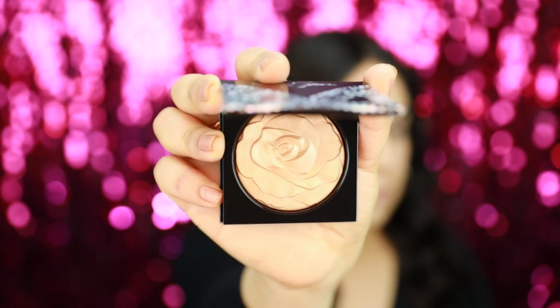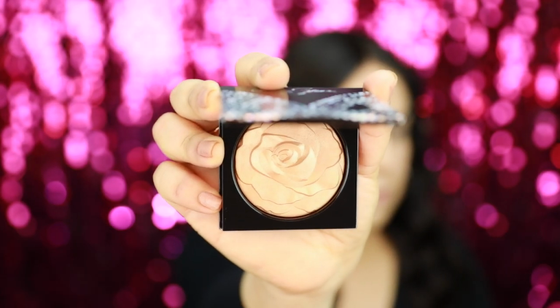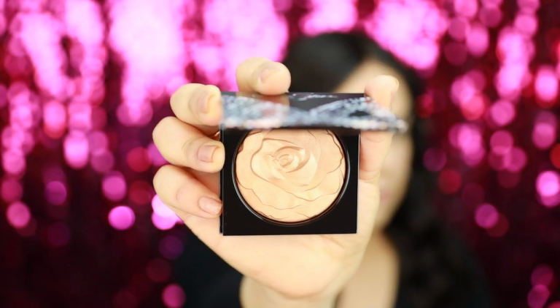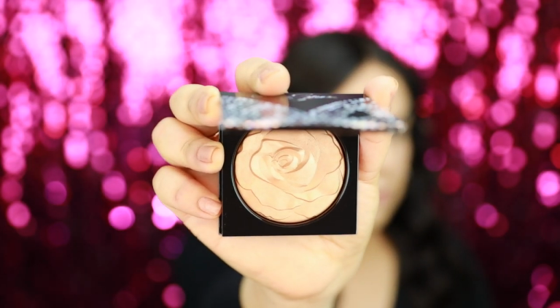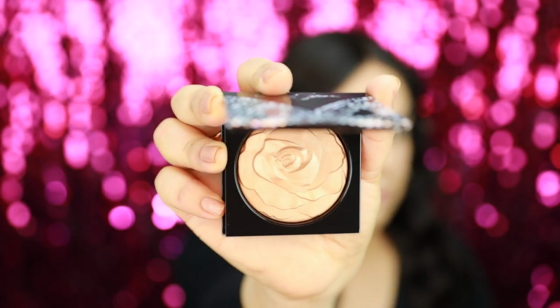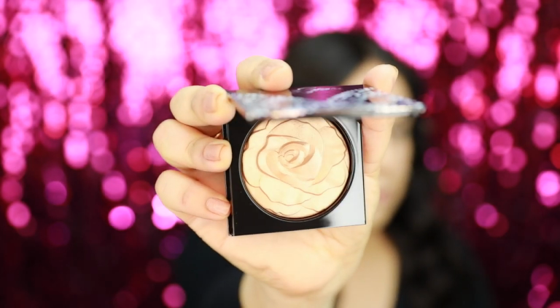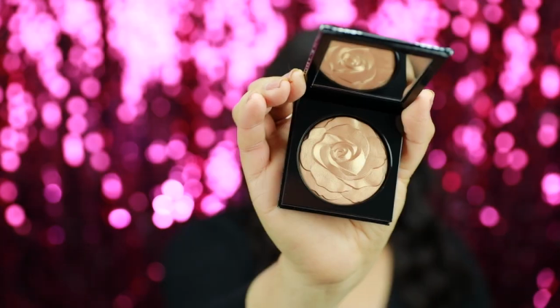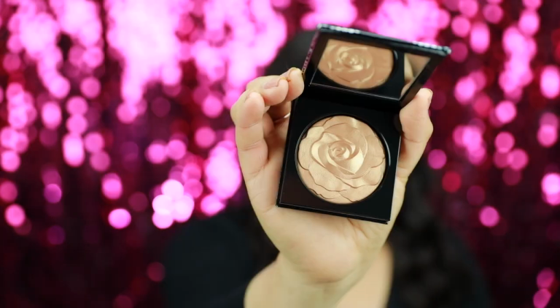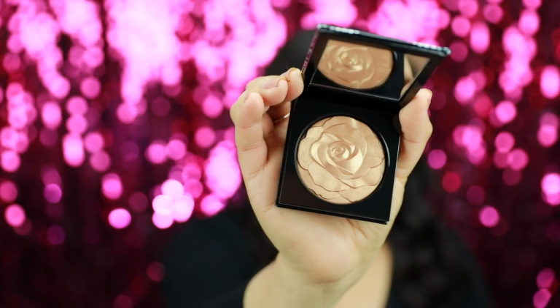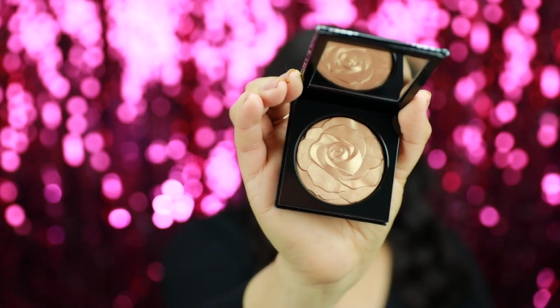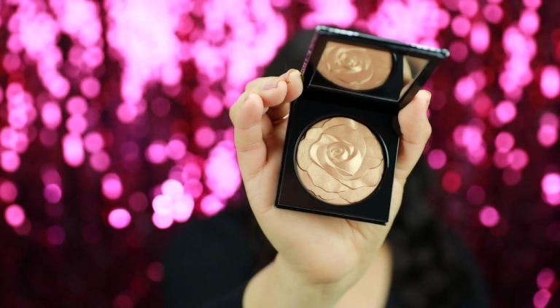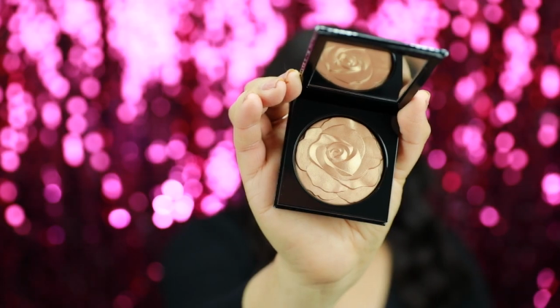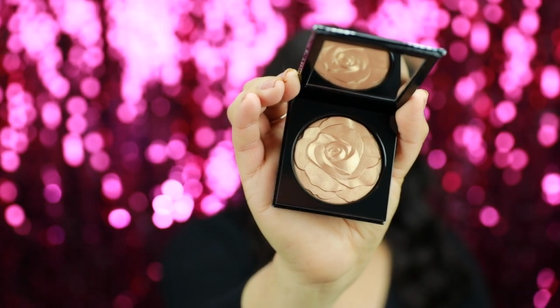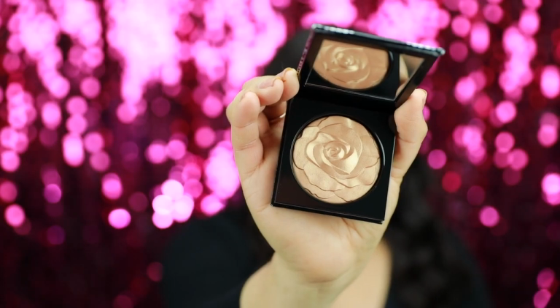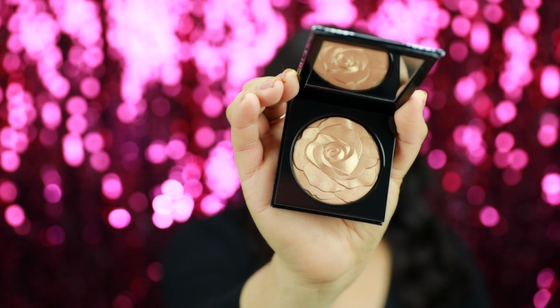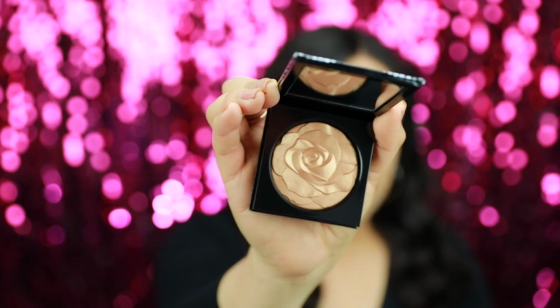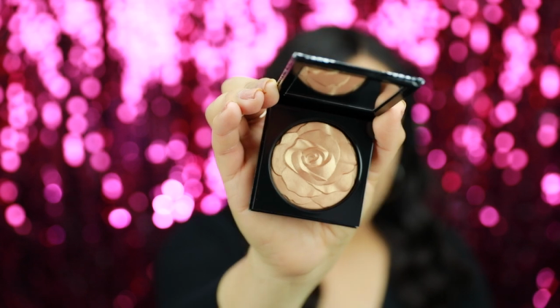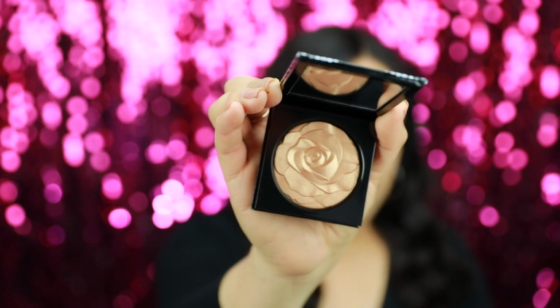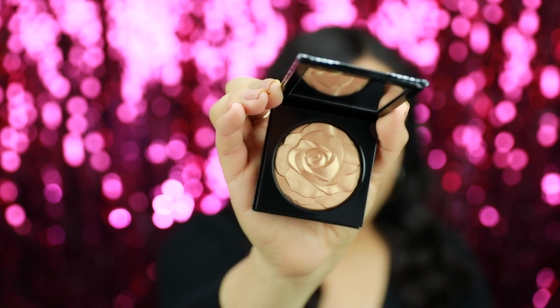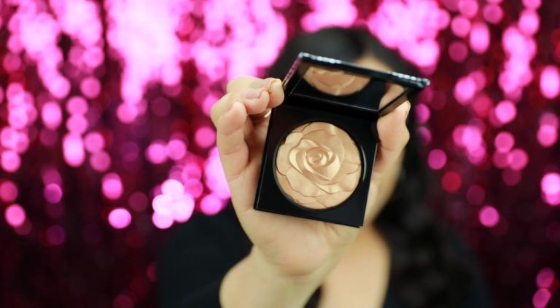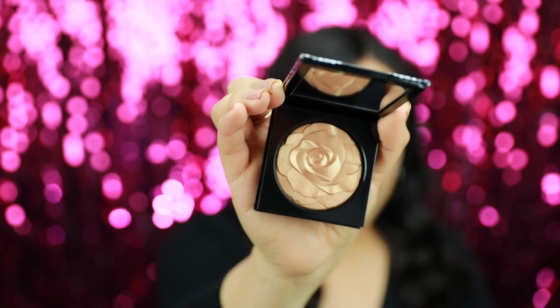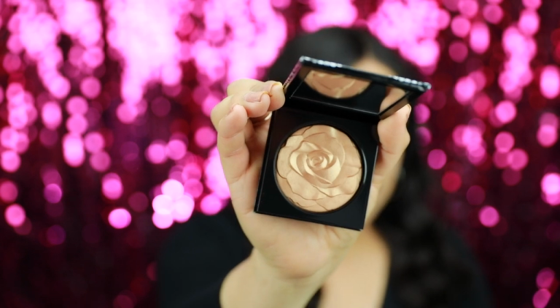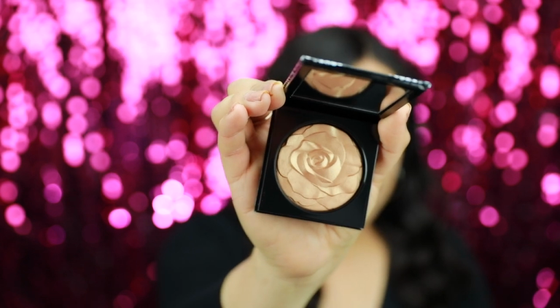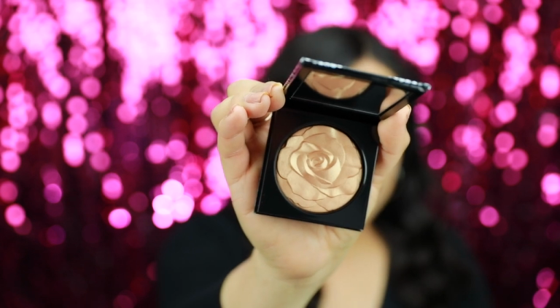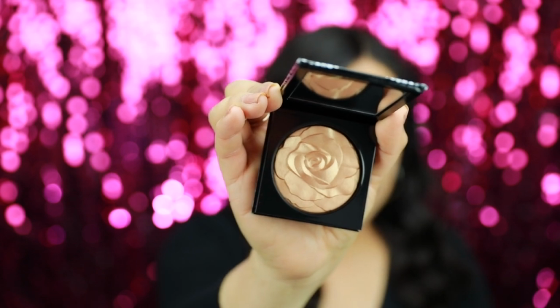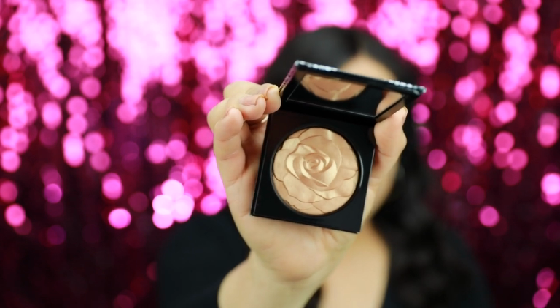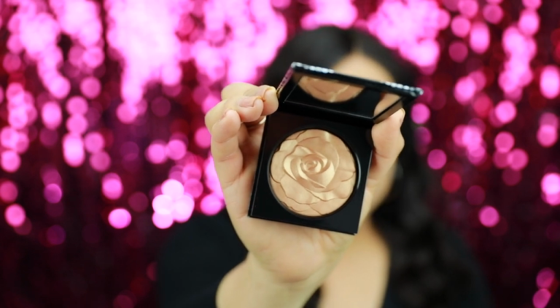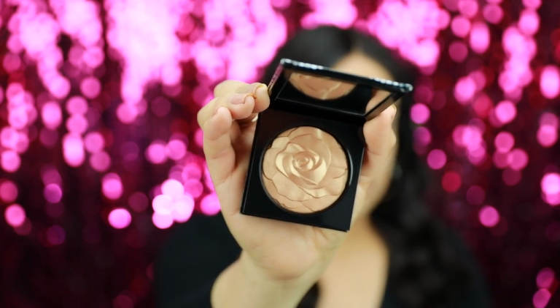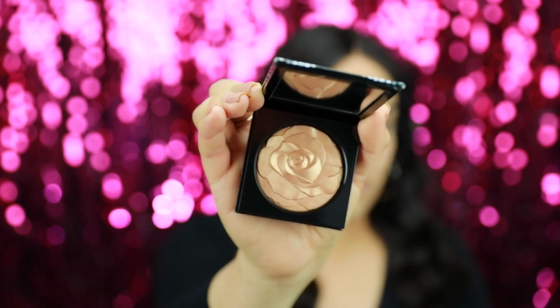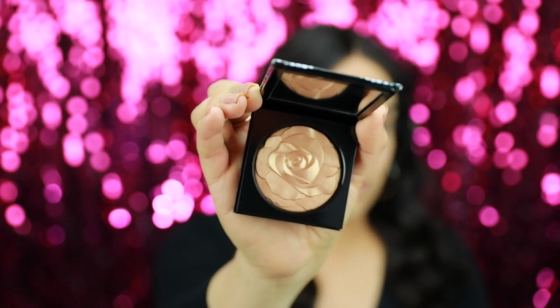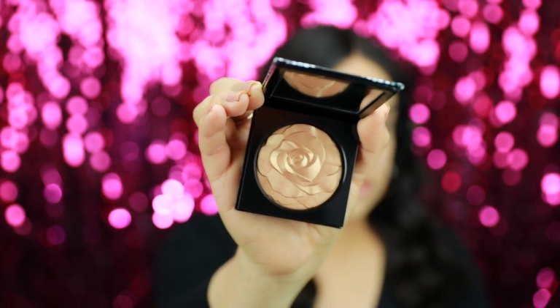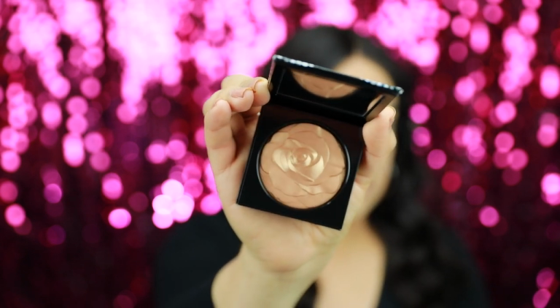Let me turn off the light — look how beautiful this highlighter is. It is so gorgeous.